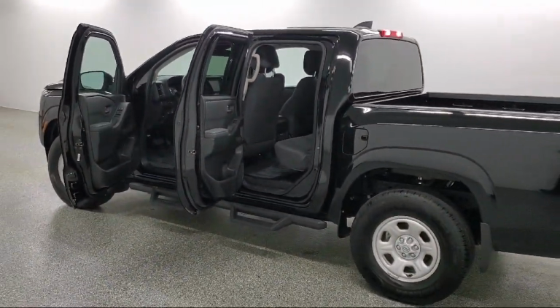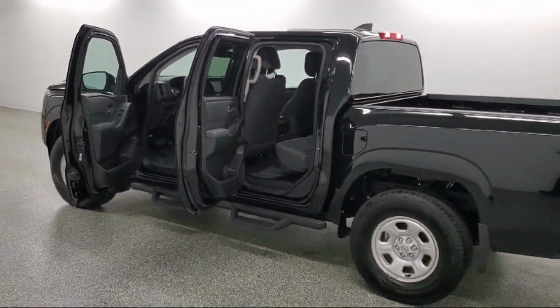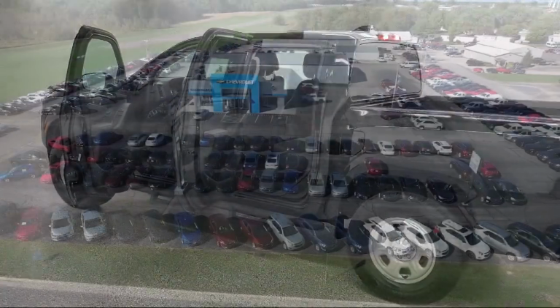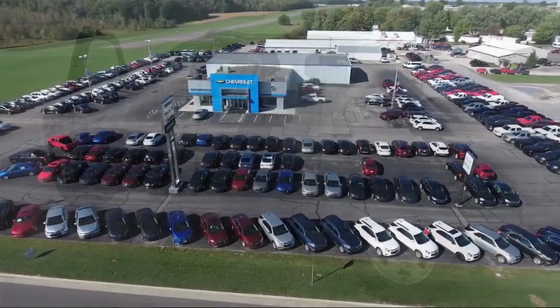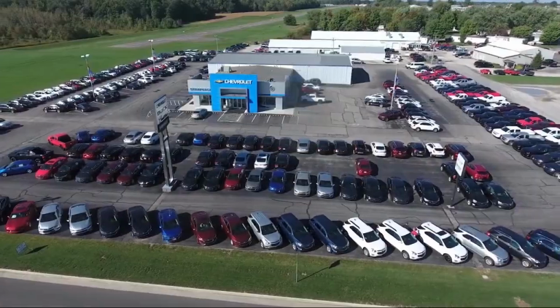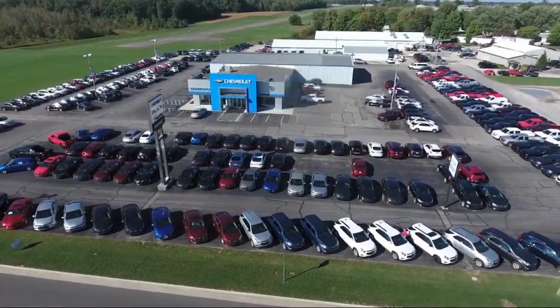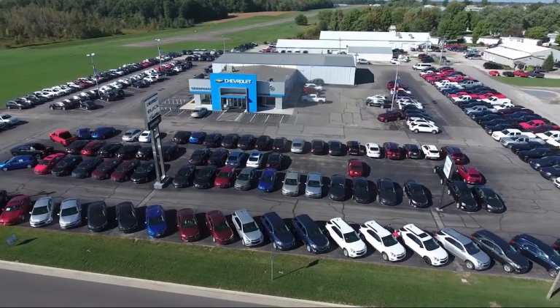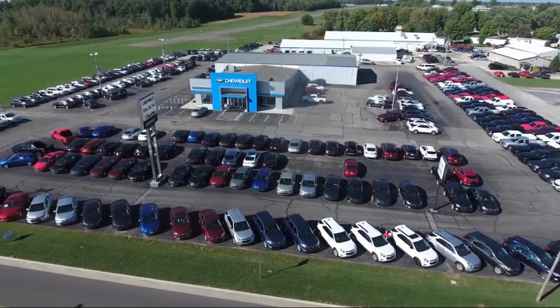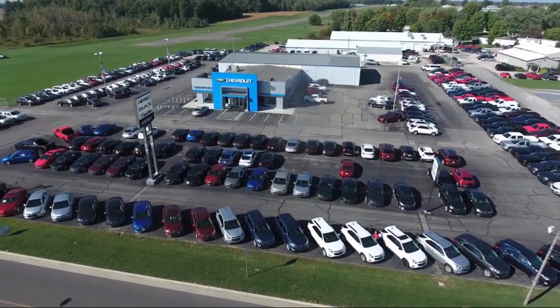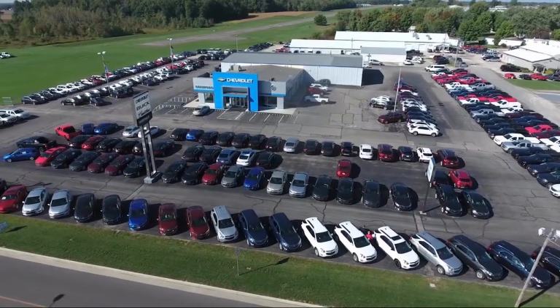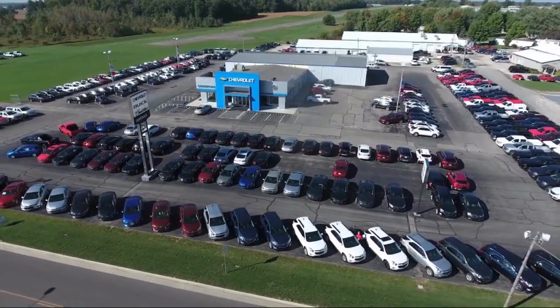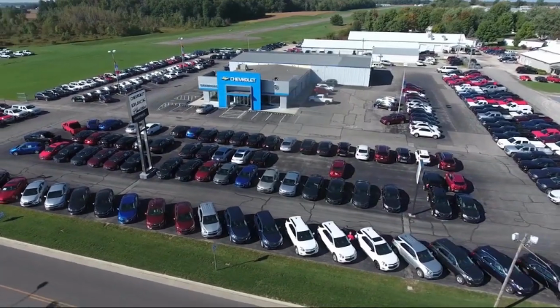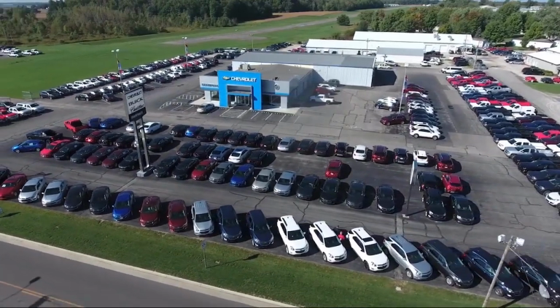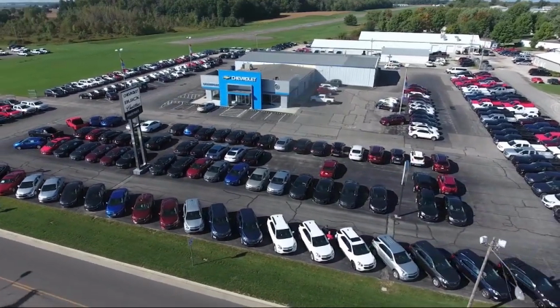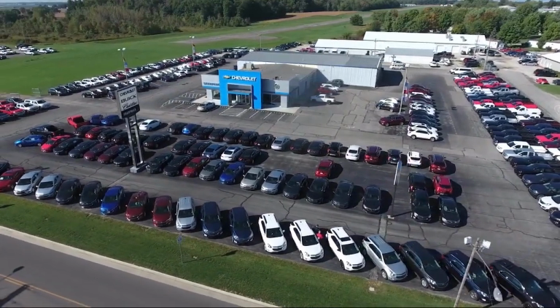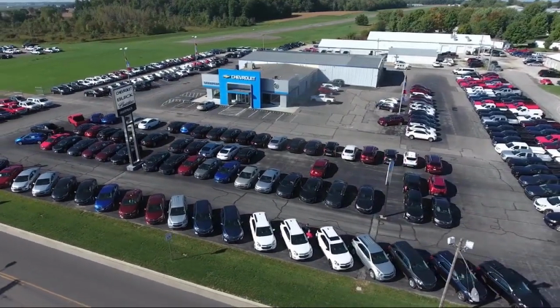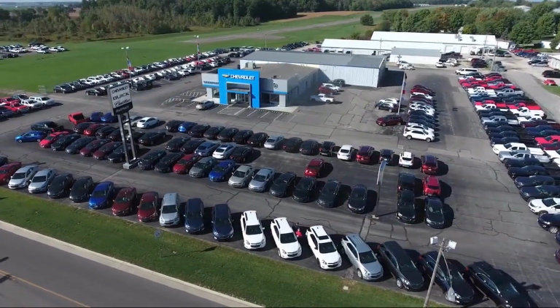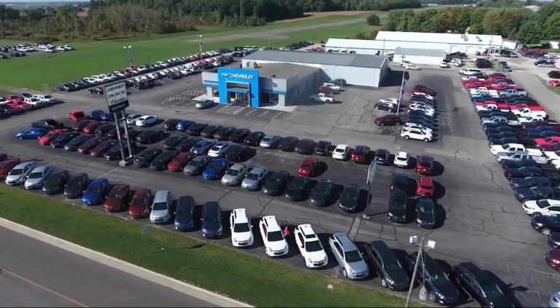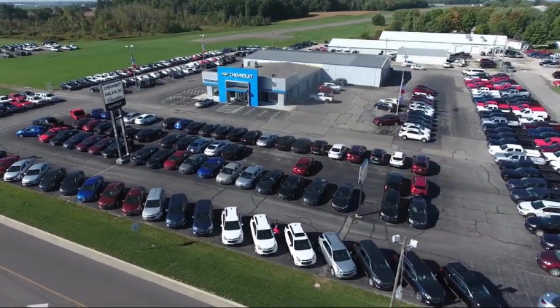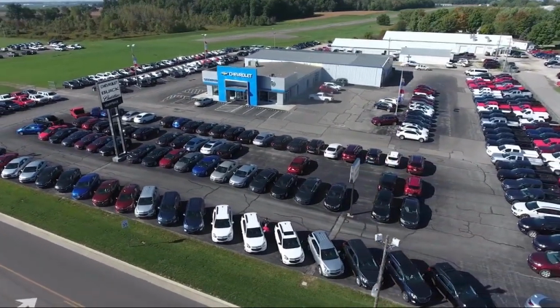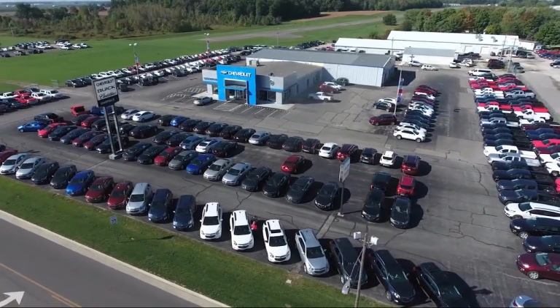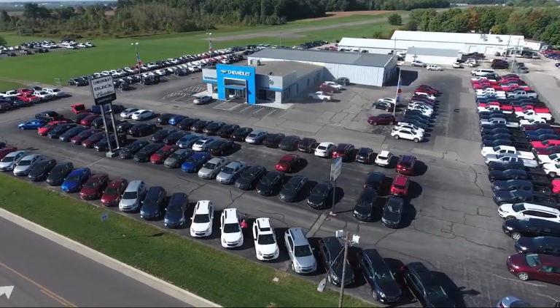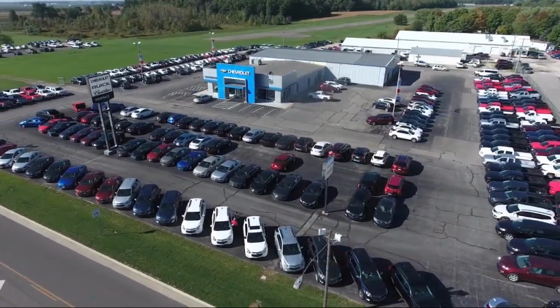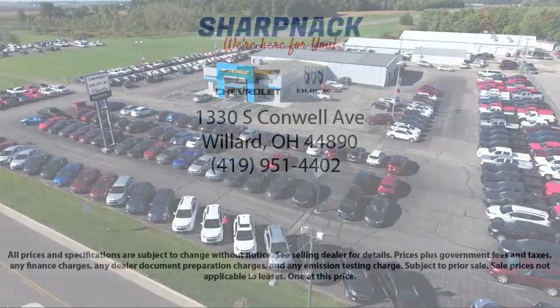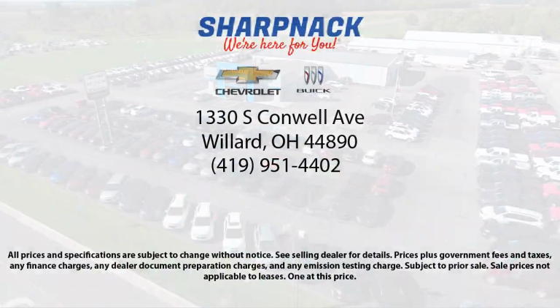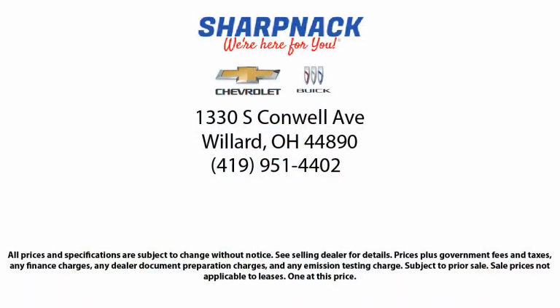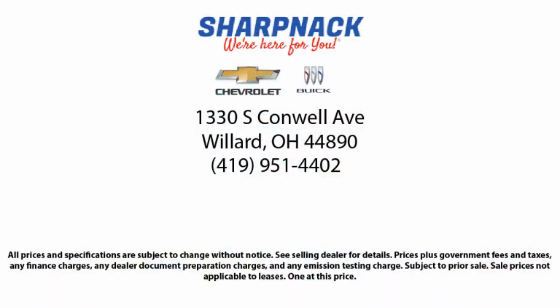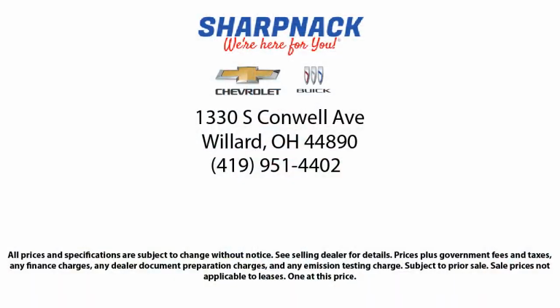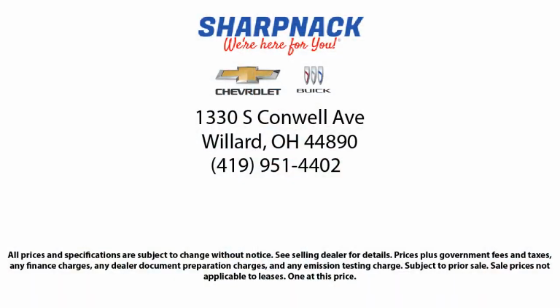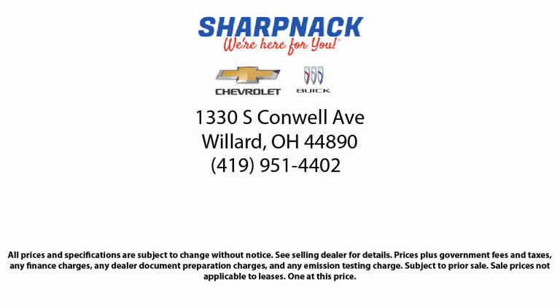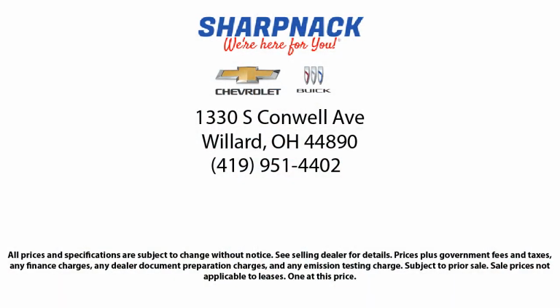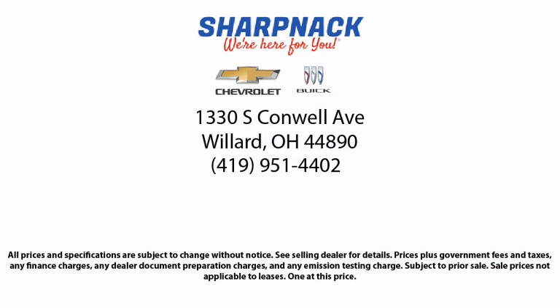So come see us today at 1330 South Conwell Avenue, Sharp Neck Chevrolet Buick. We're here for you.